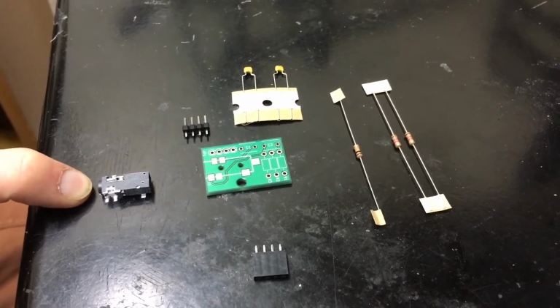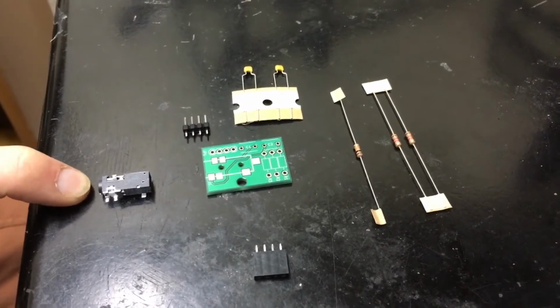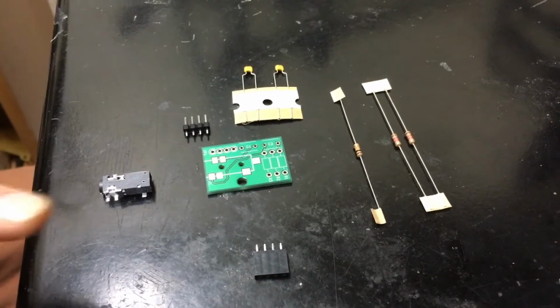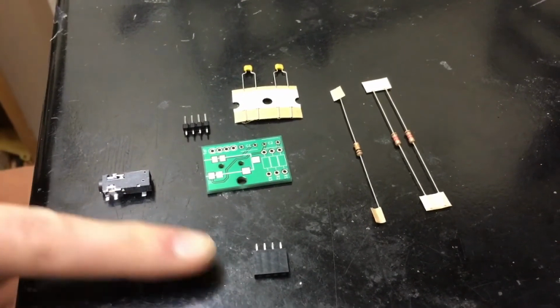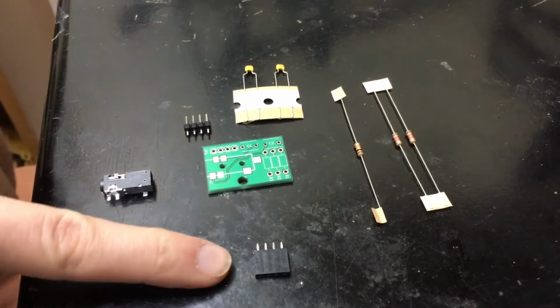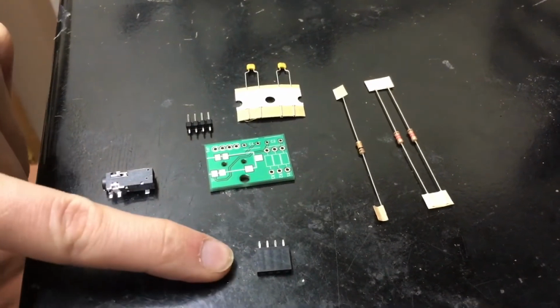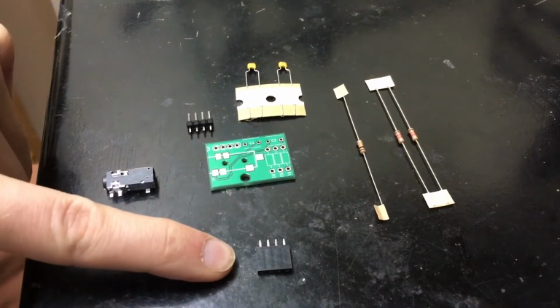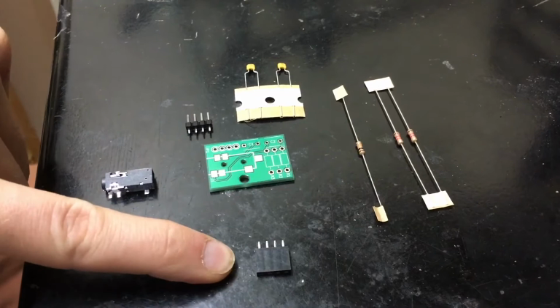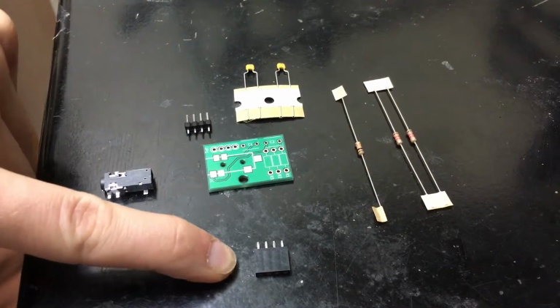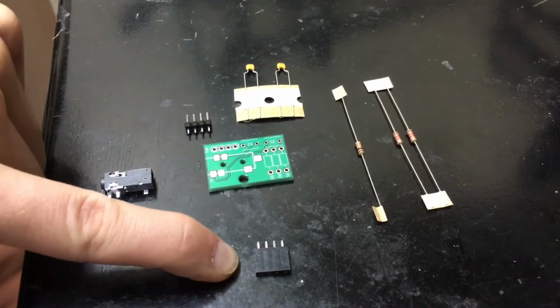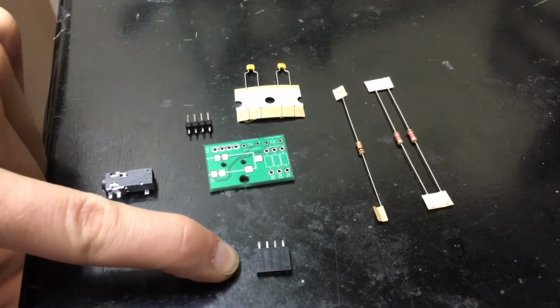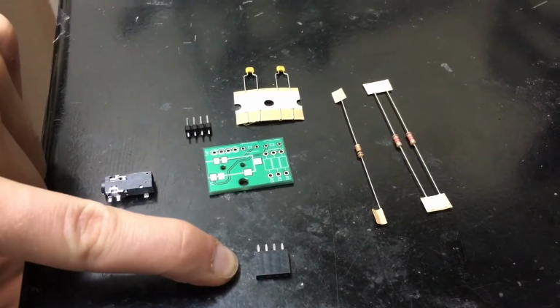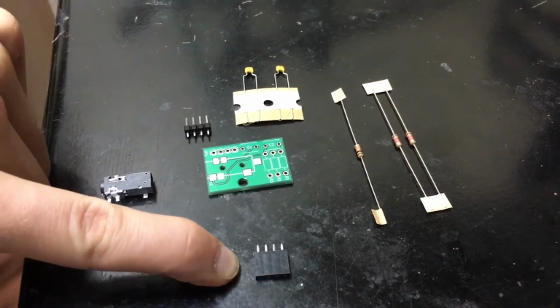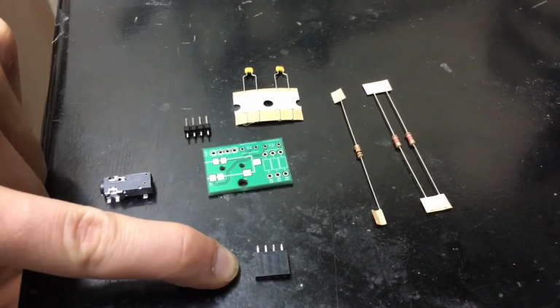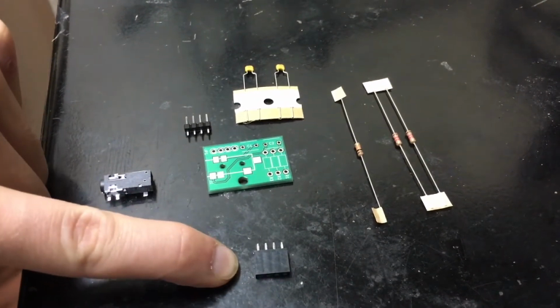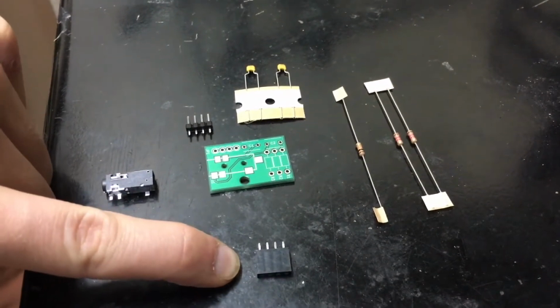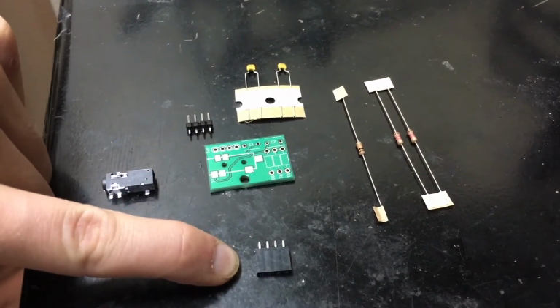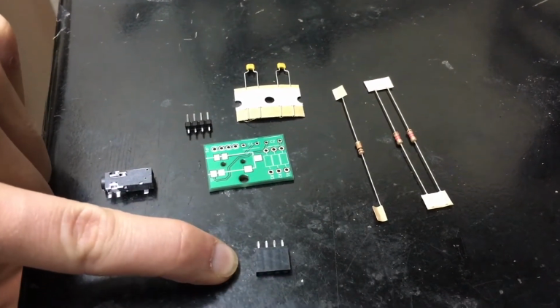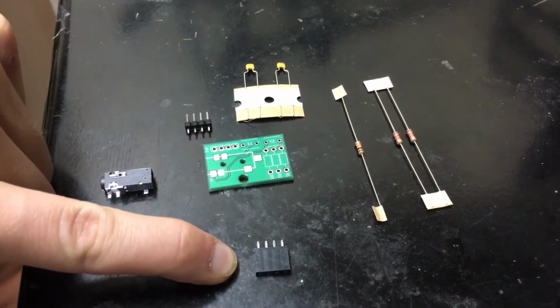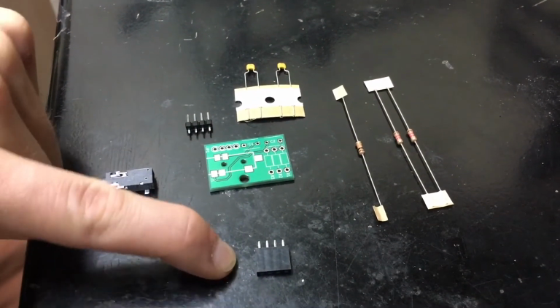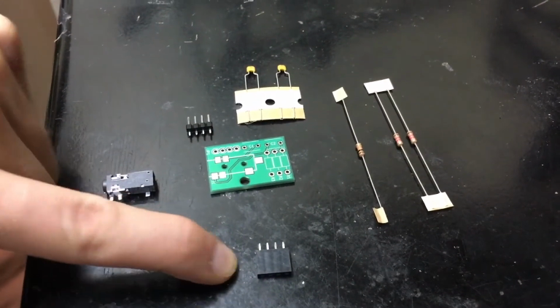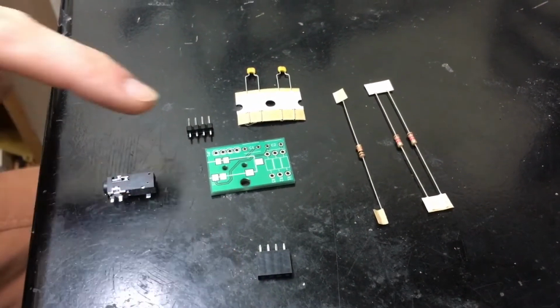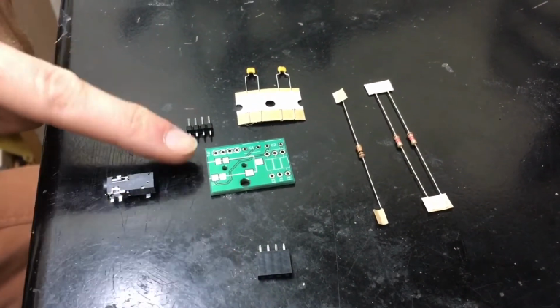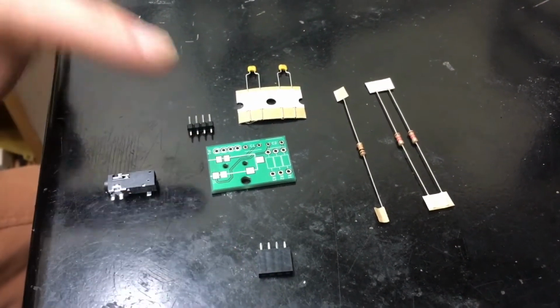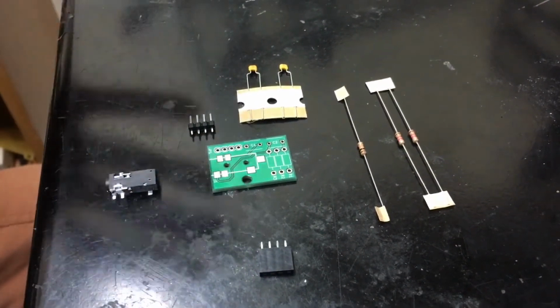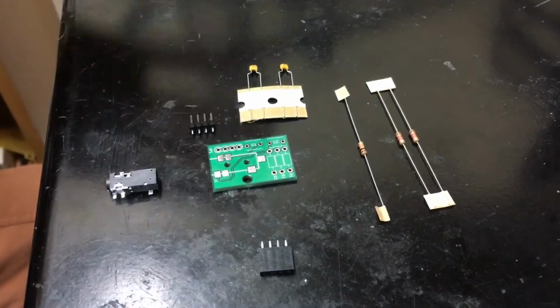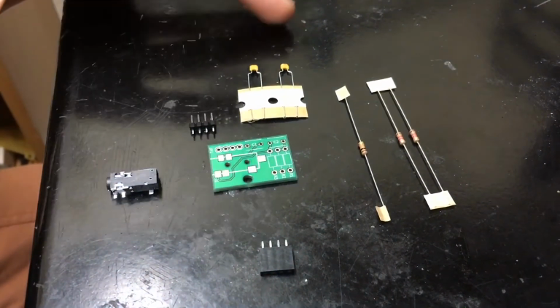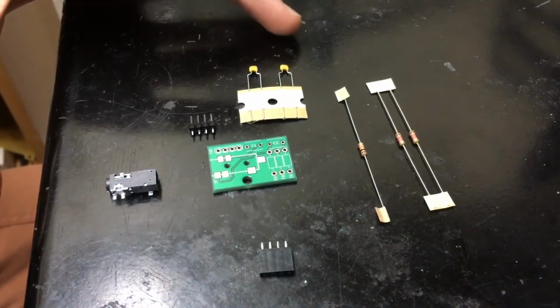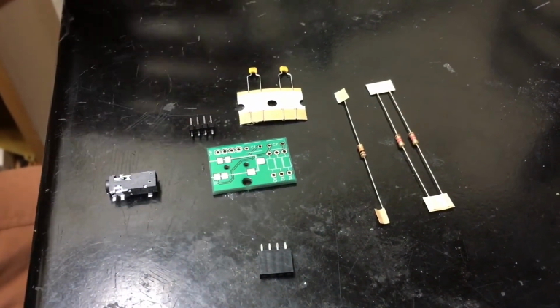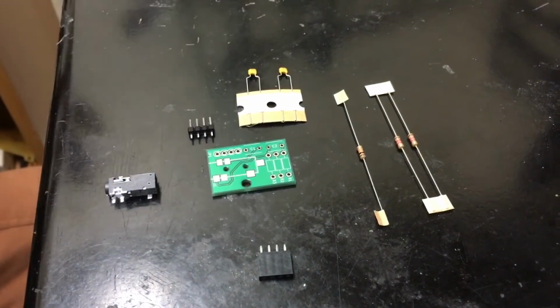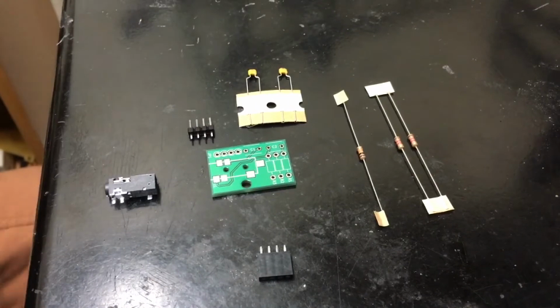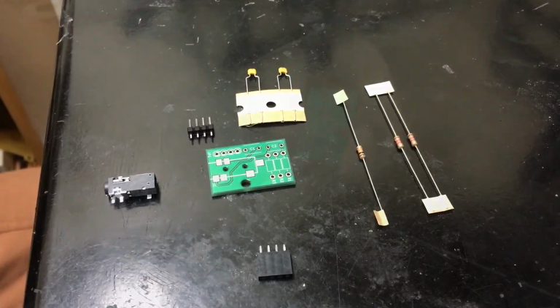And we have the female header, which you can solder into the HamShield, that allows this board to be plugged into the HamShield and removed.